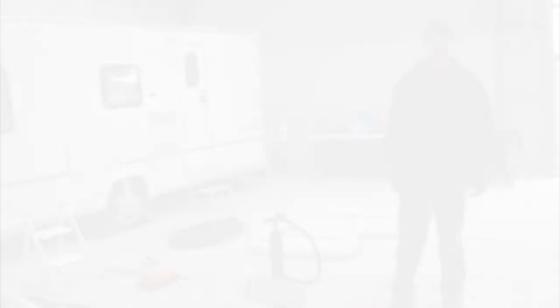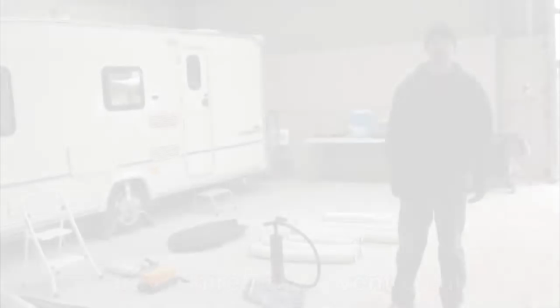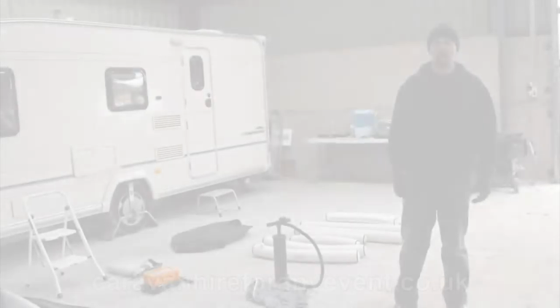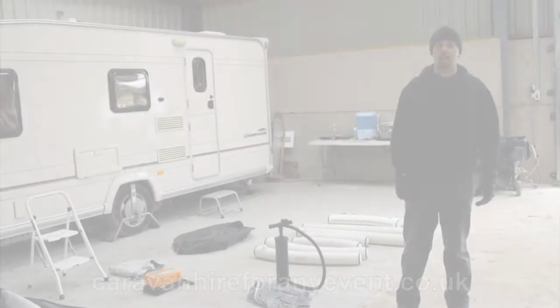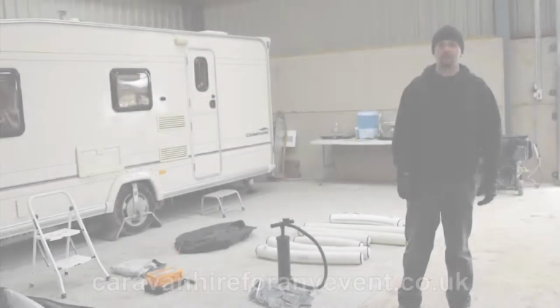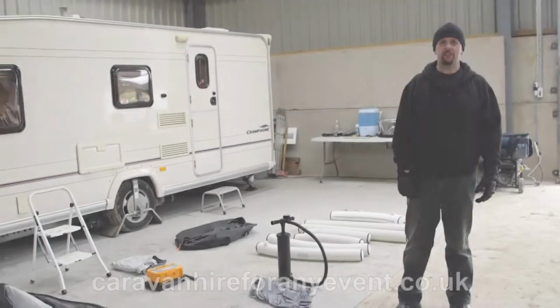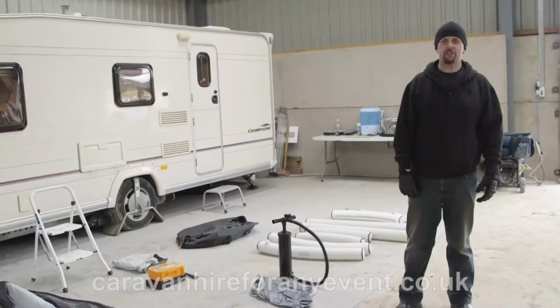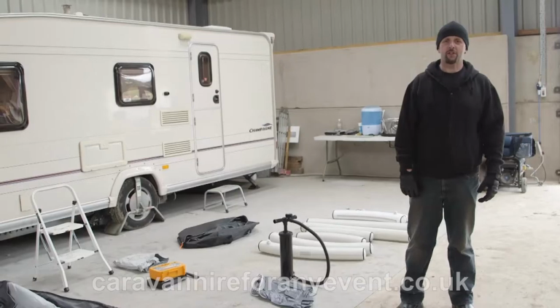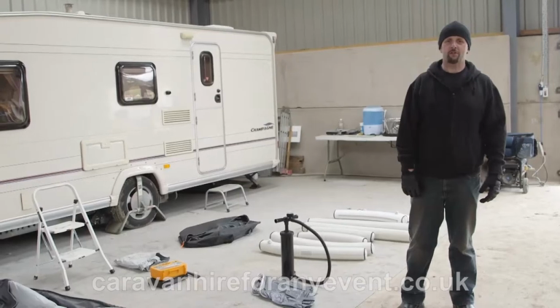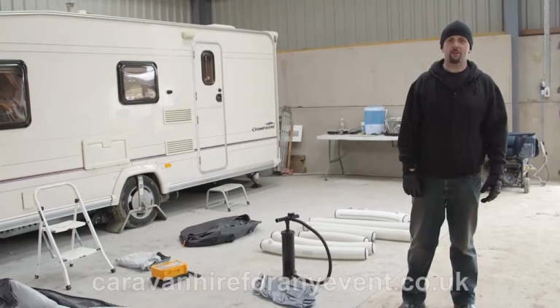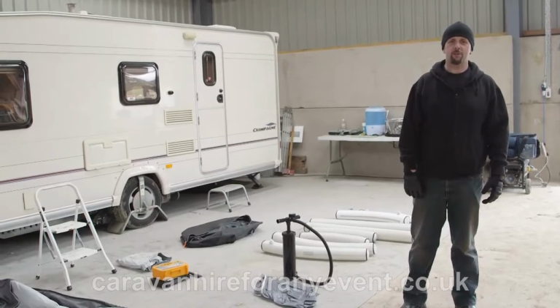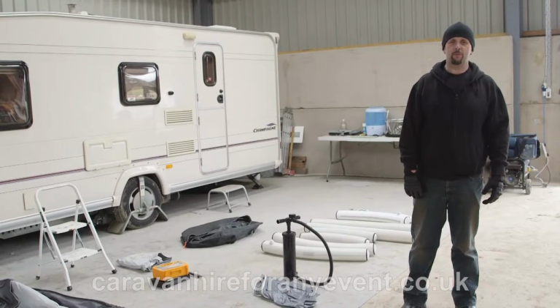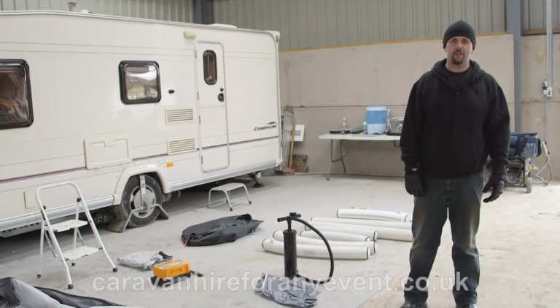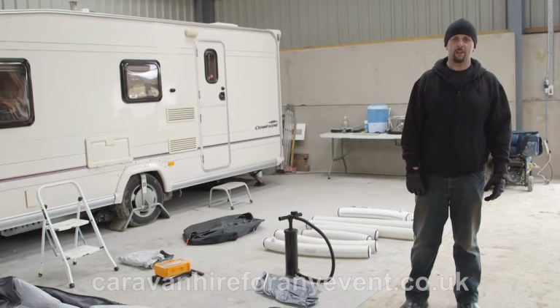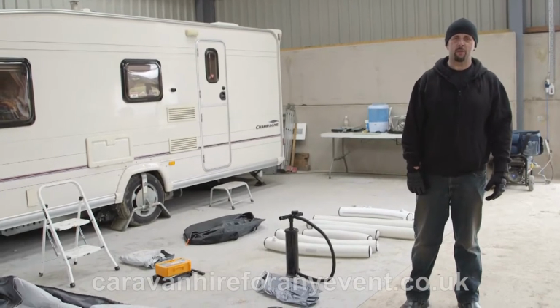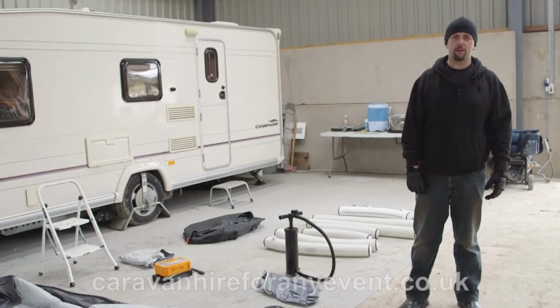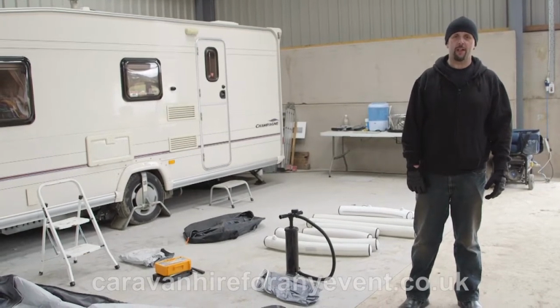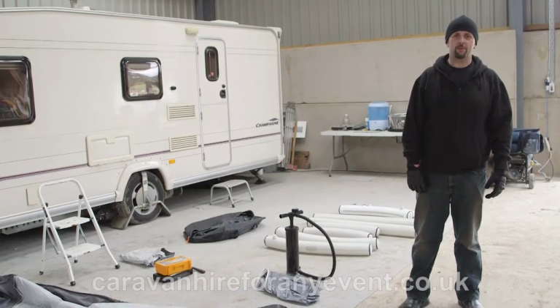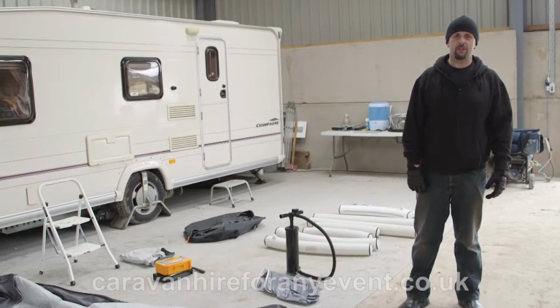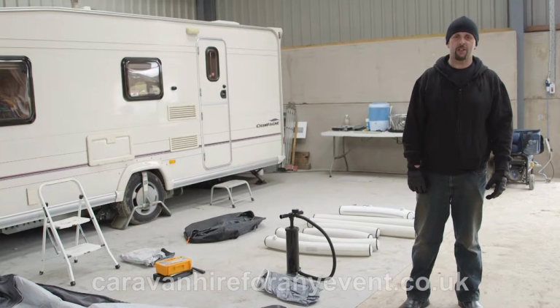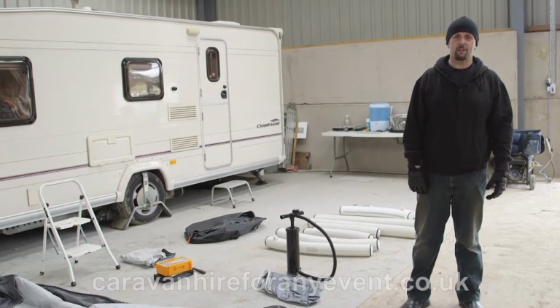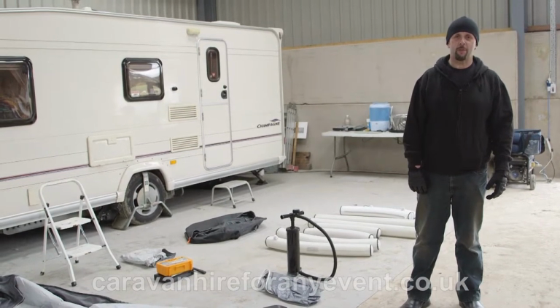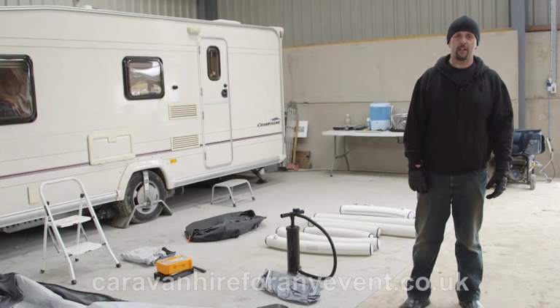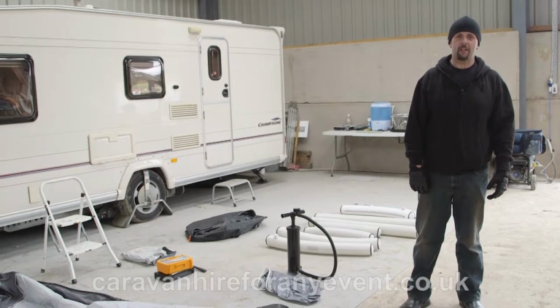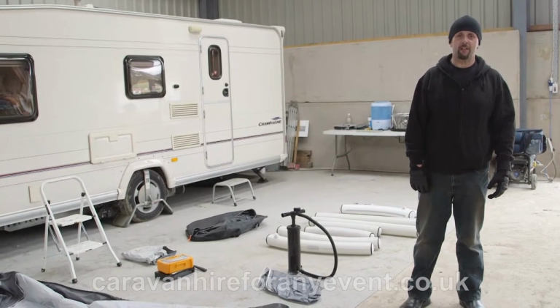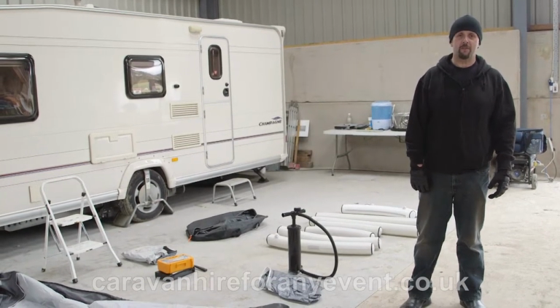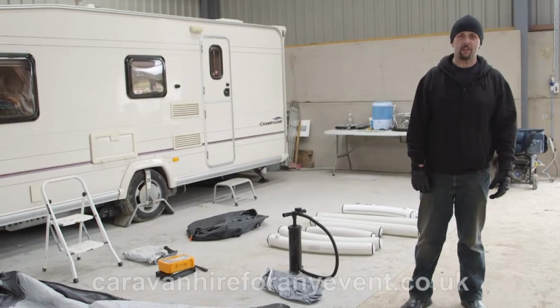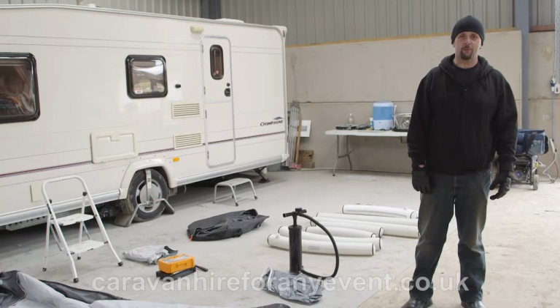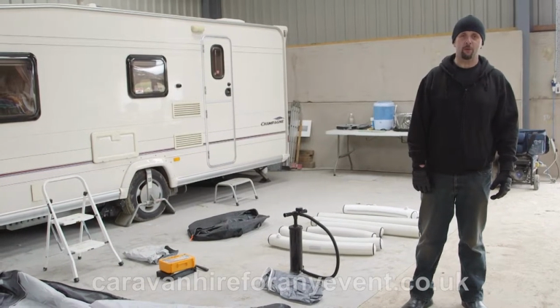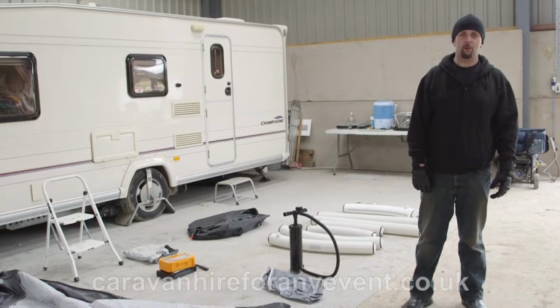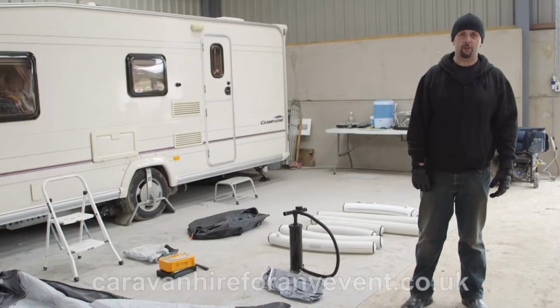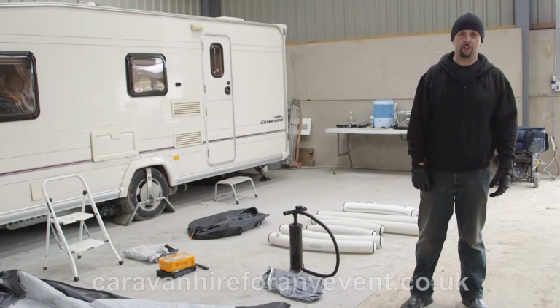Hi, this is an instructional video on how to set up an inflatable awning.